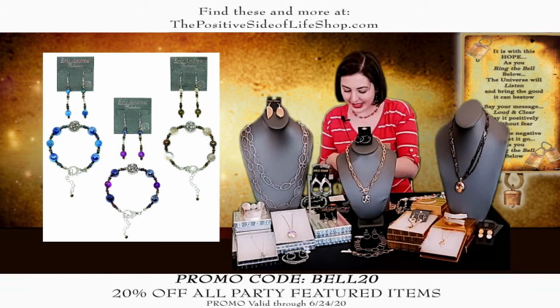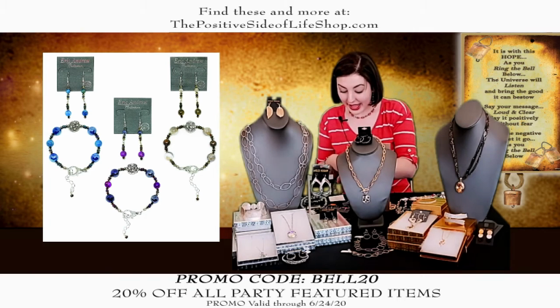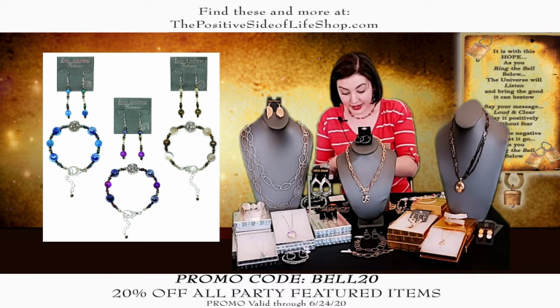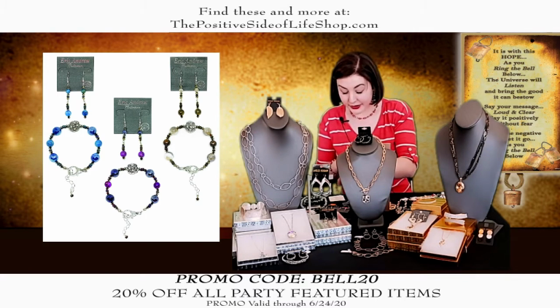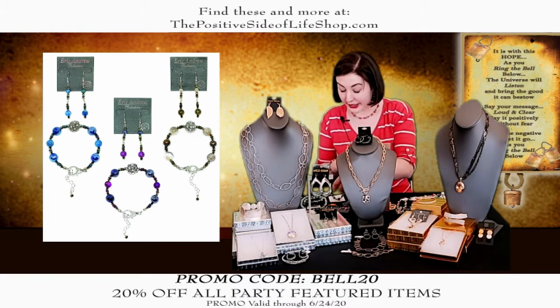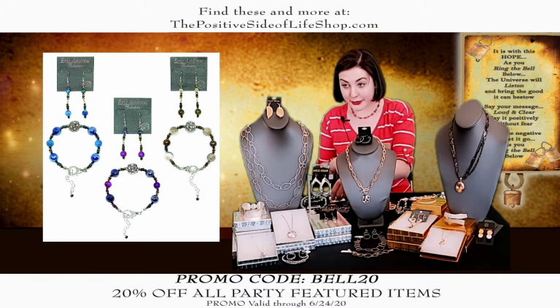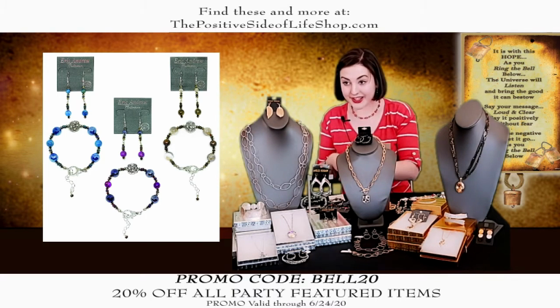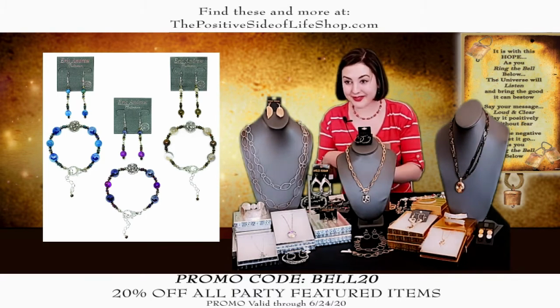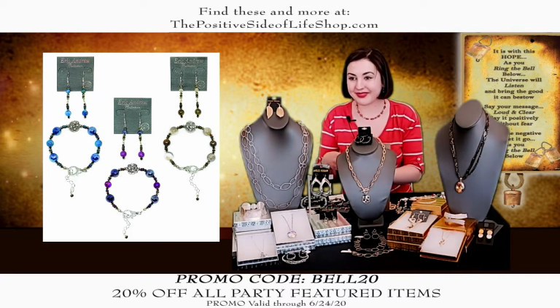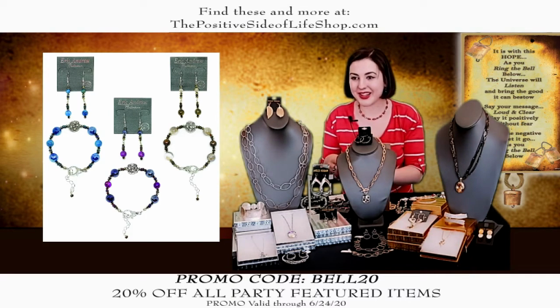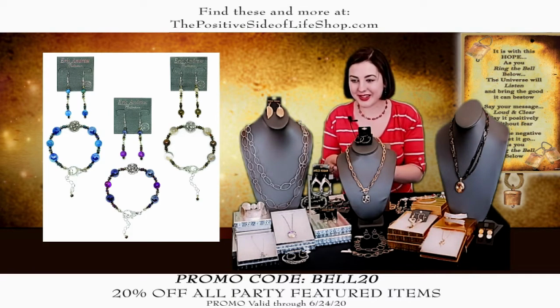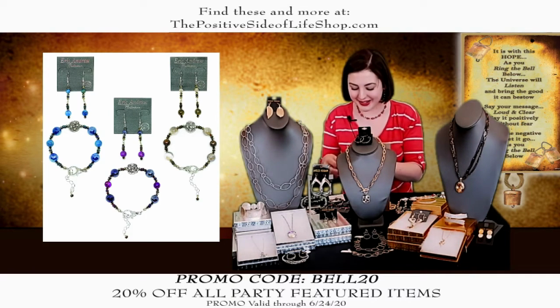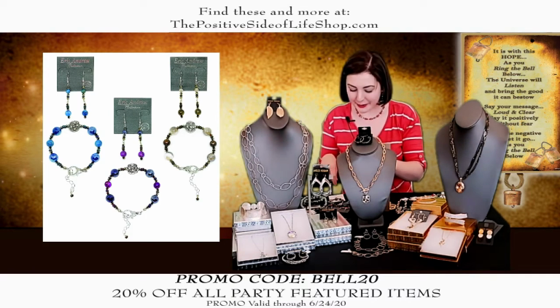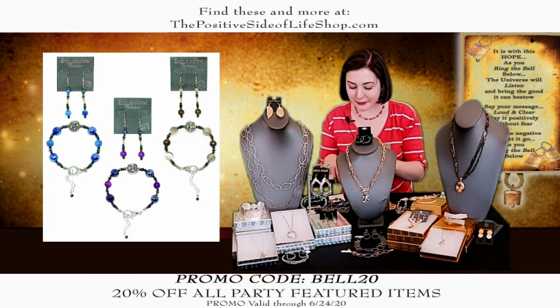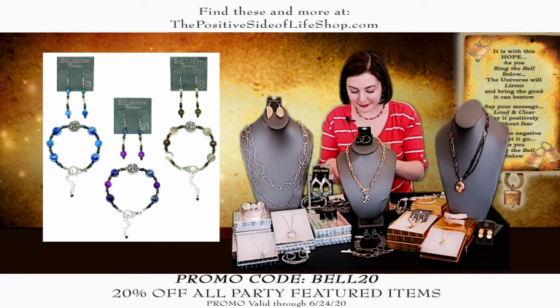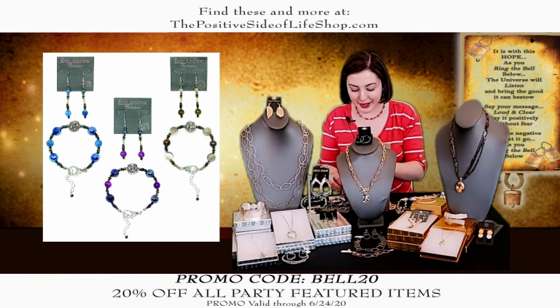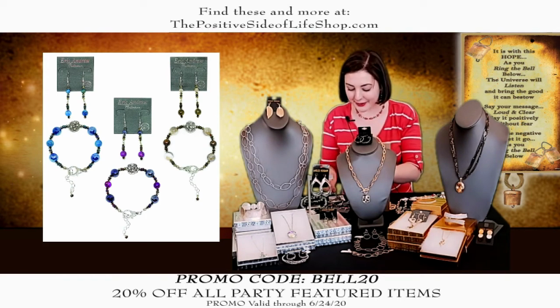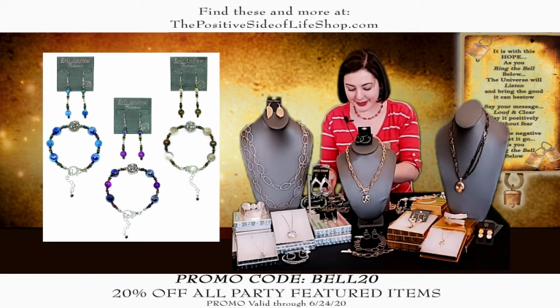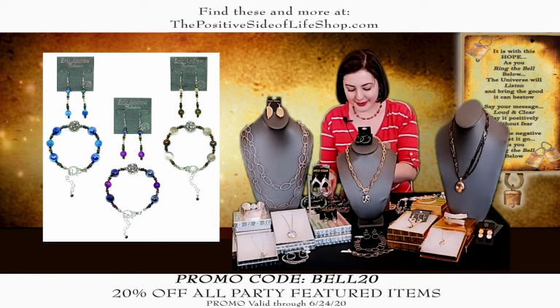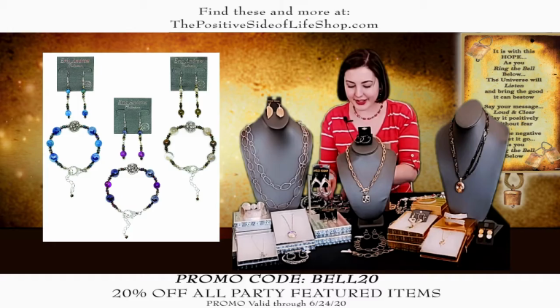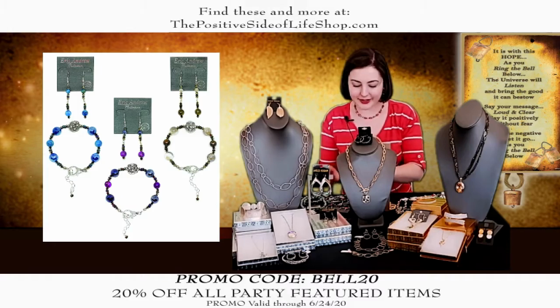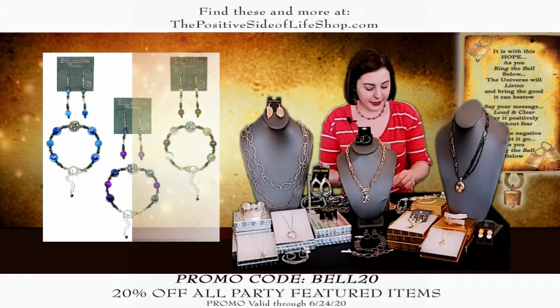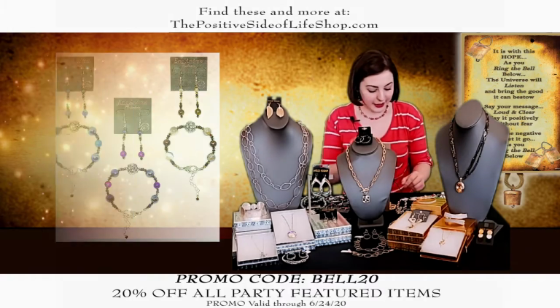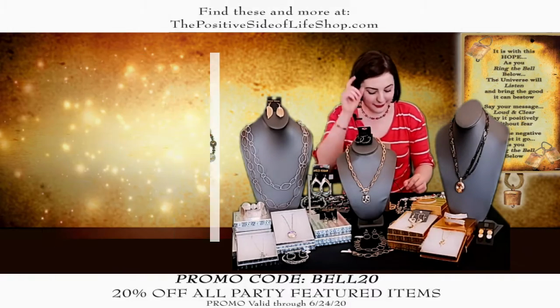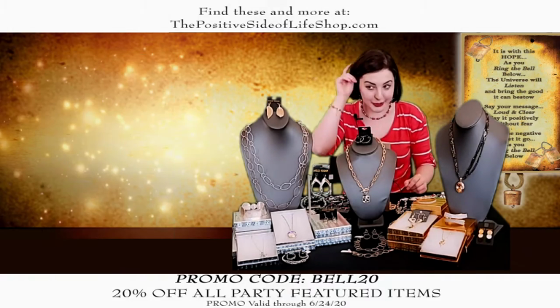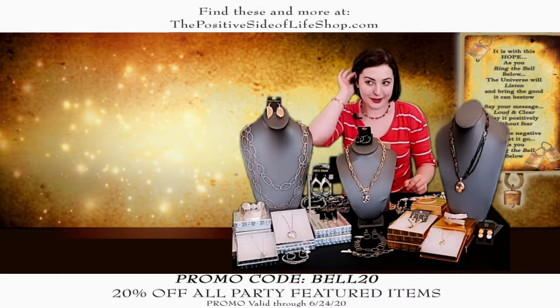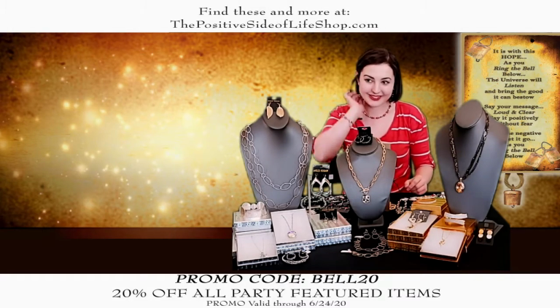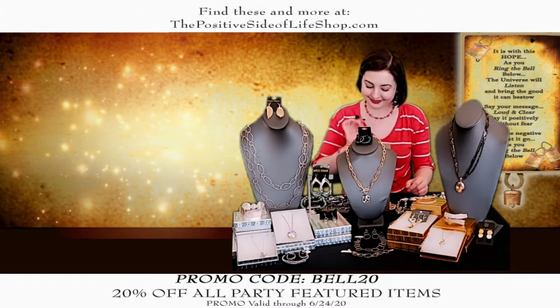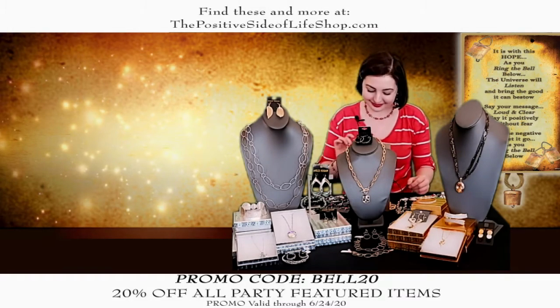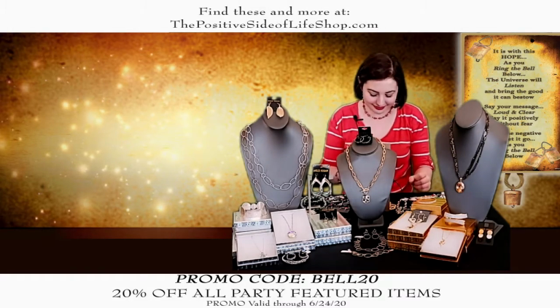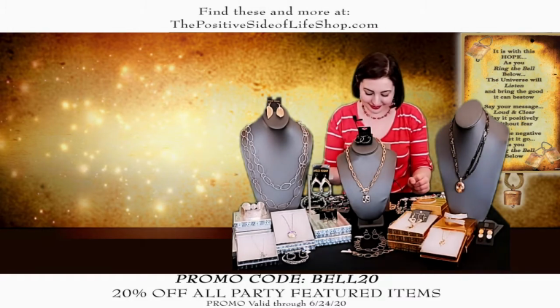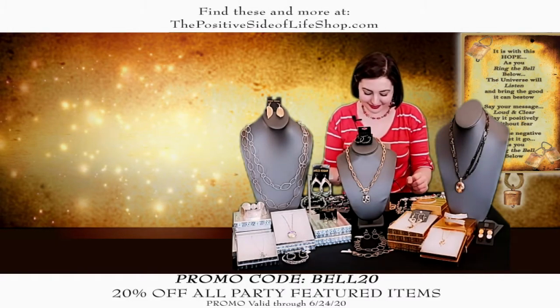And you'd still get those free giveaway earrings — it's over $50, so free earrings and free shipping.